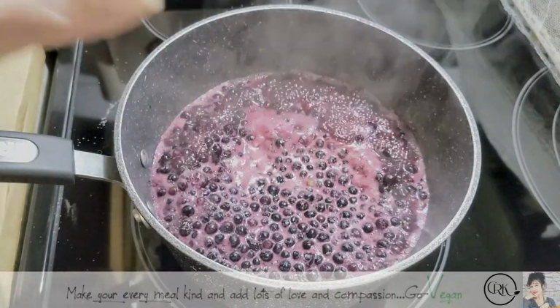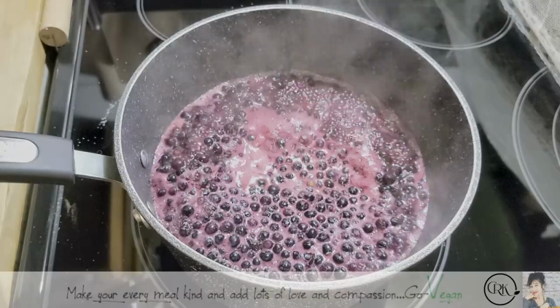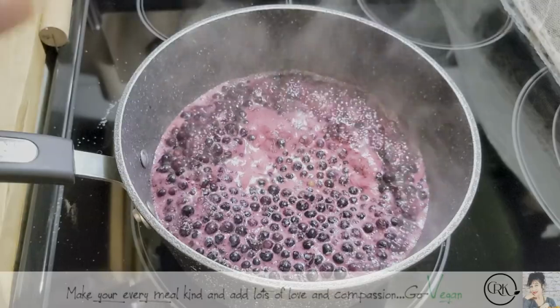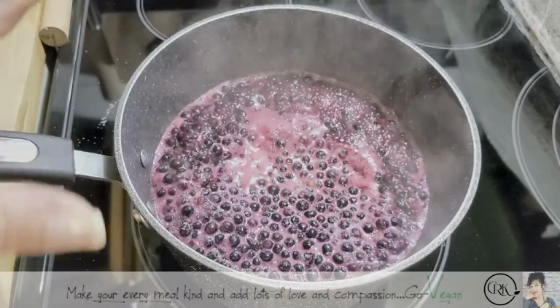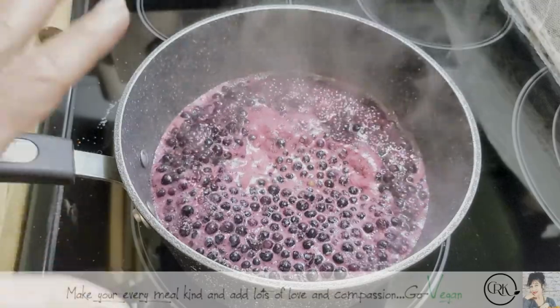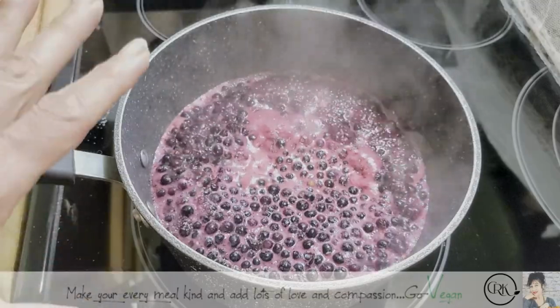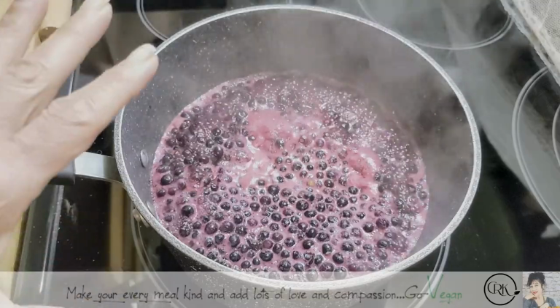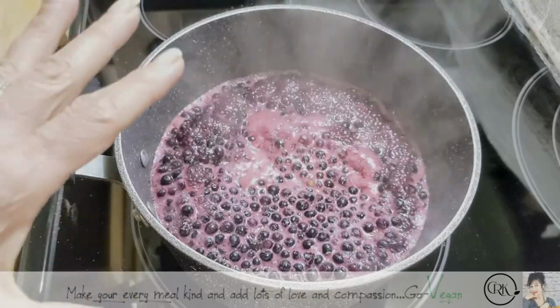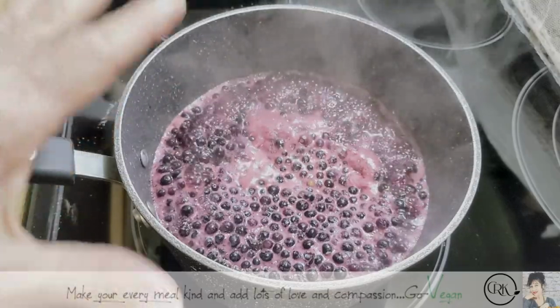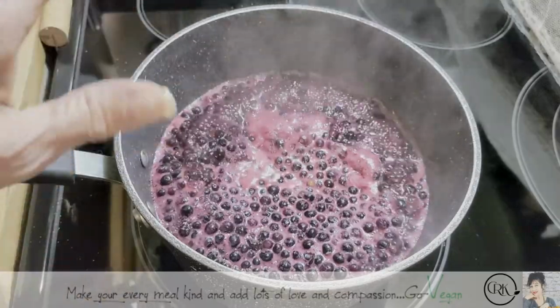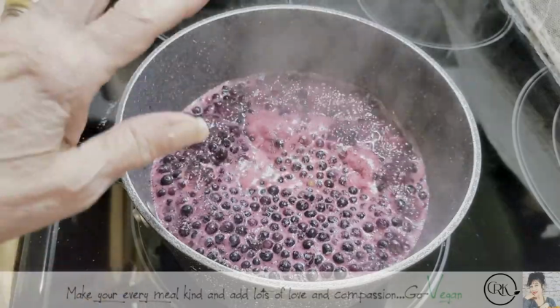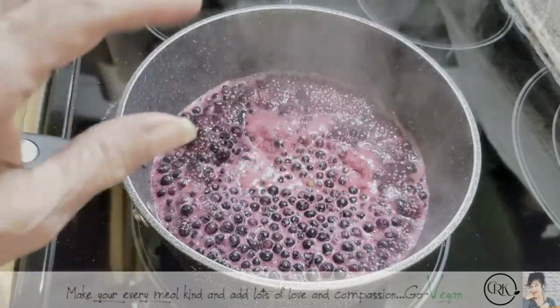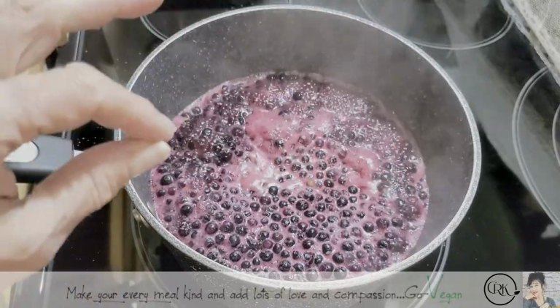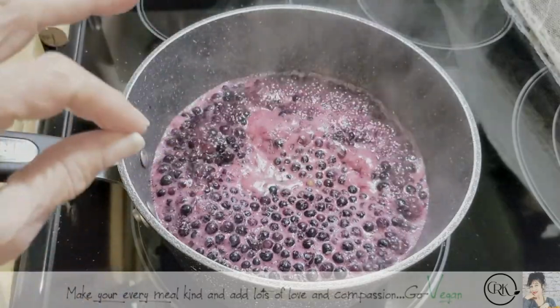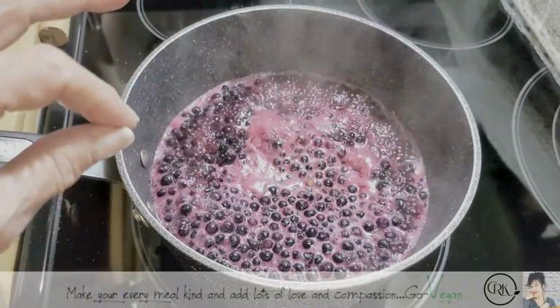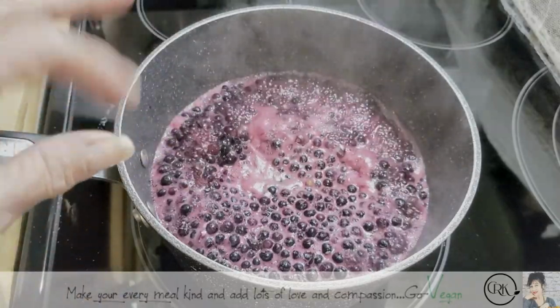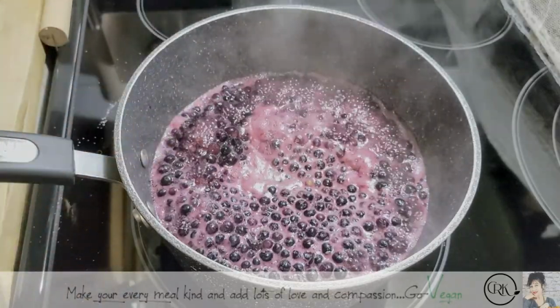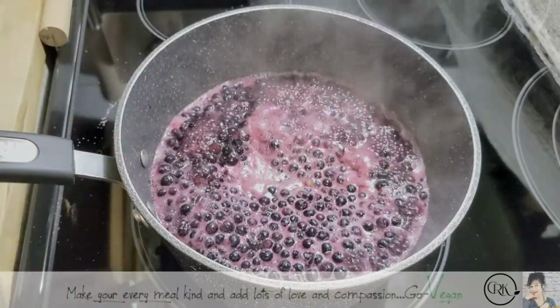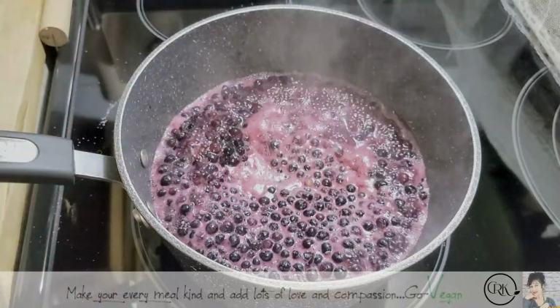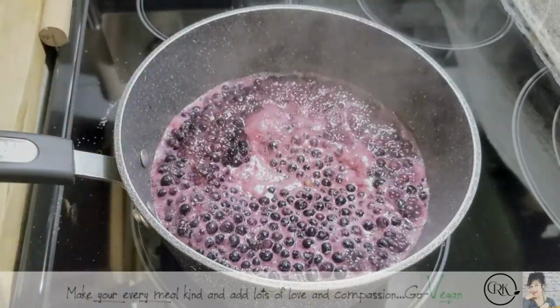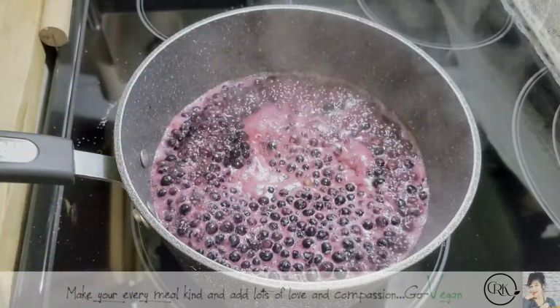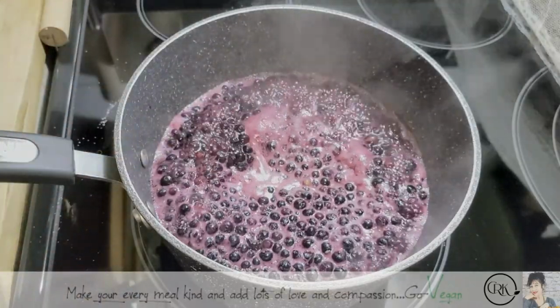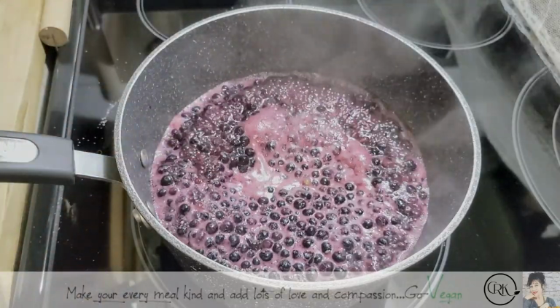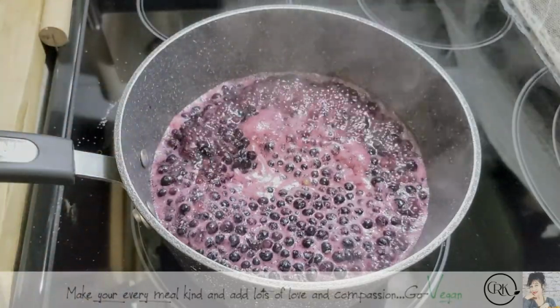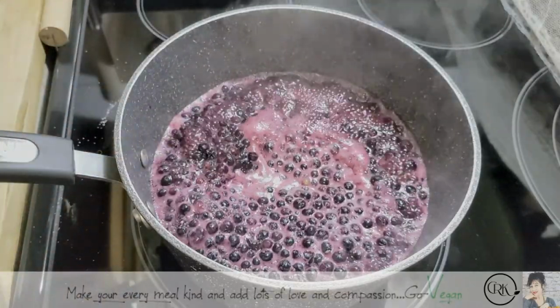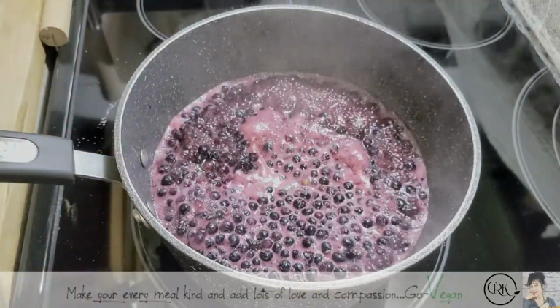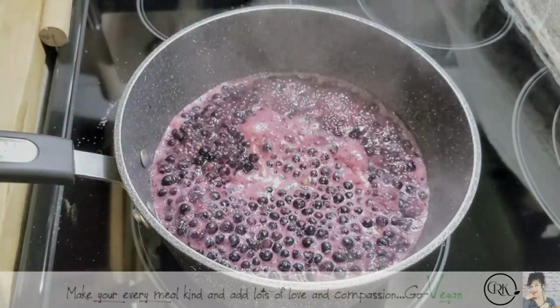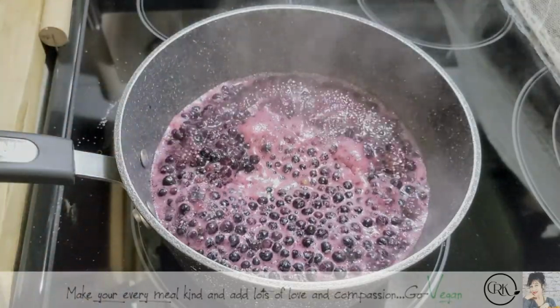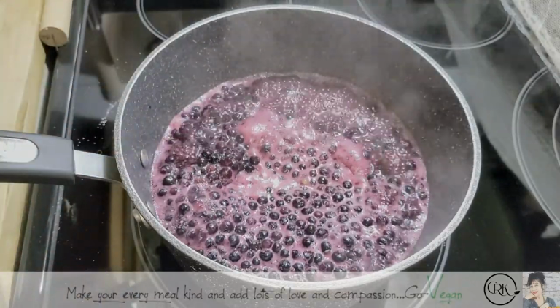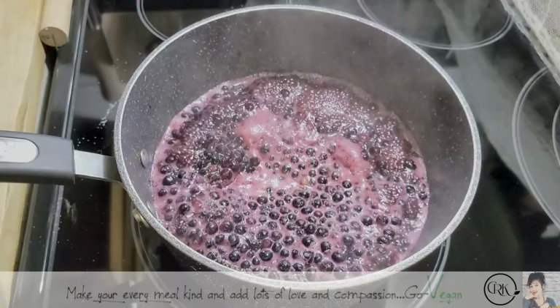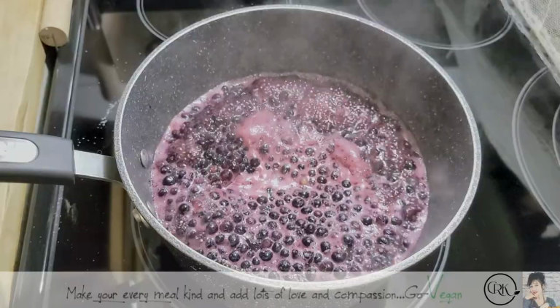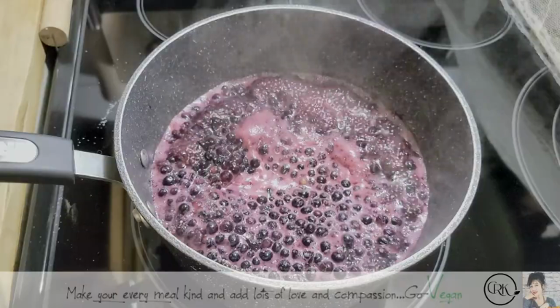And that's it — you don't even have to stand here. Once in a while, come and check it. It should be ready in about 20 minutes for sure.